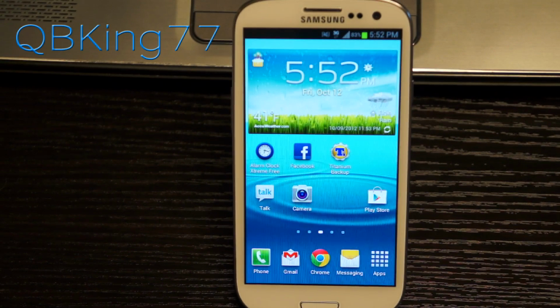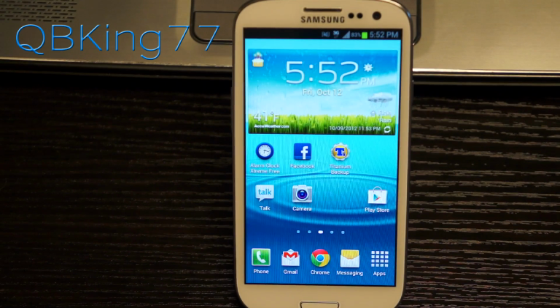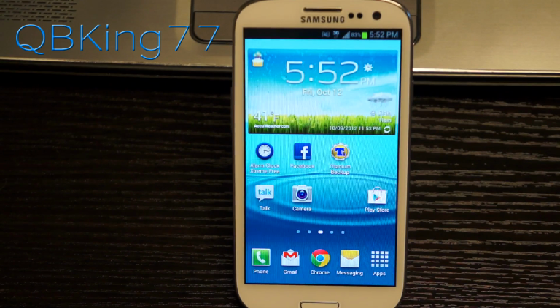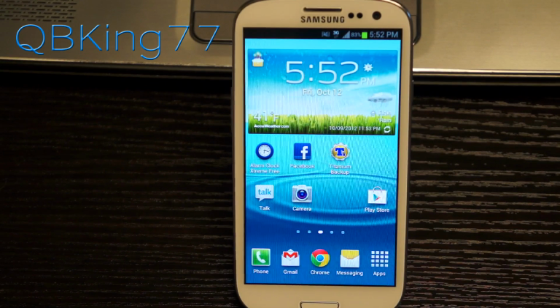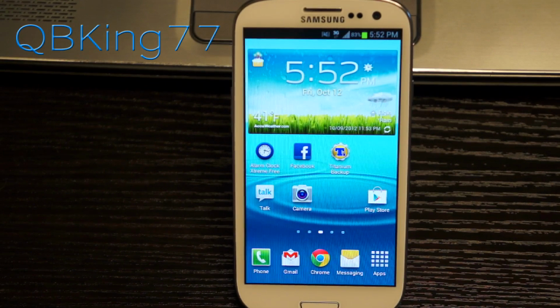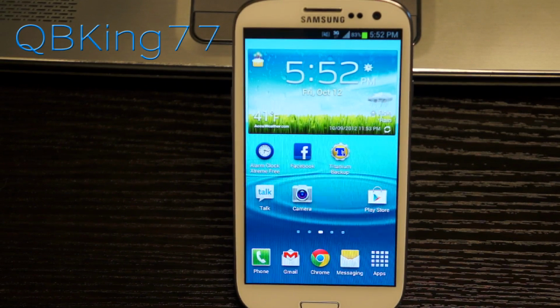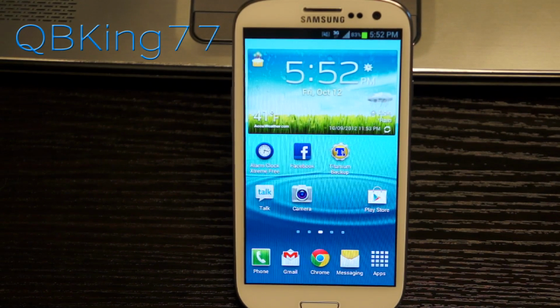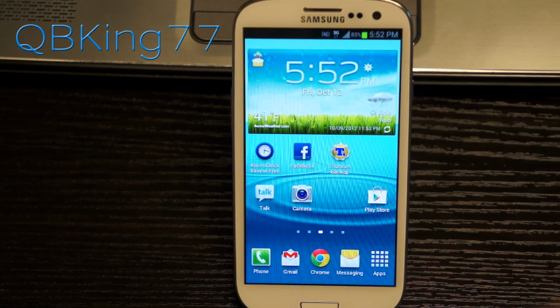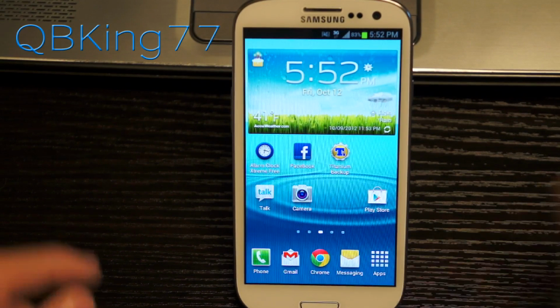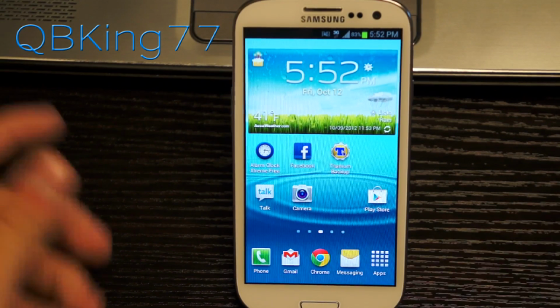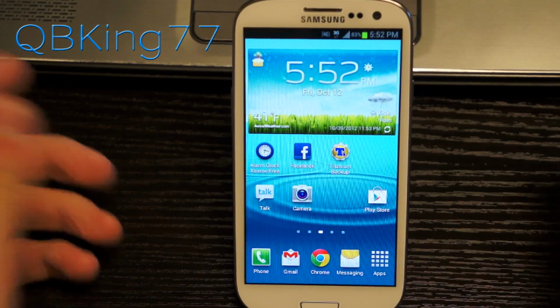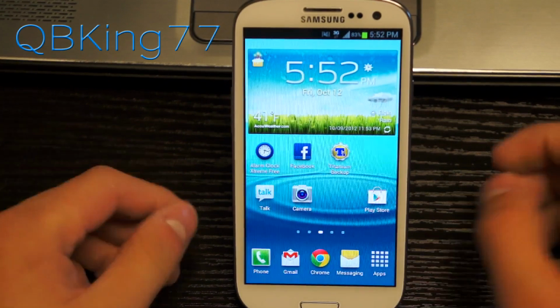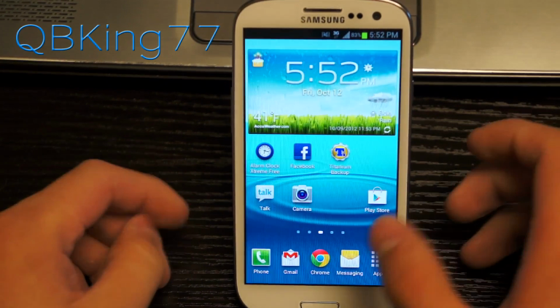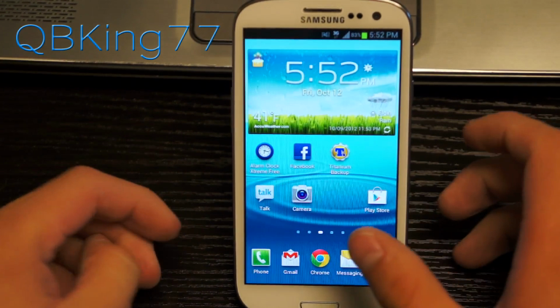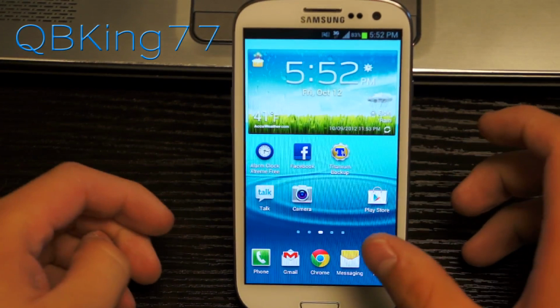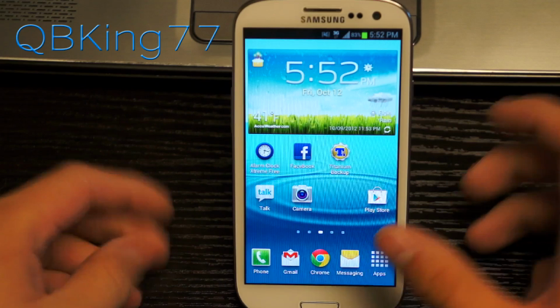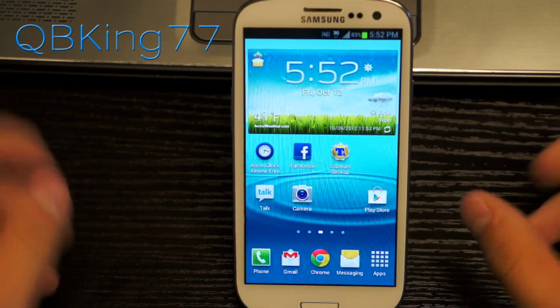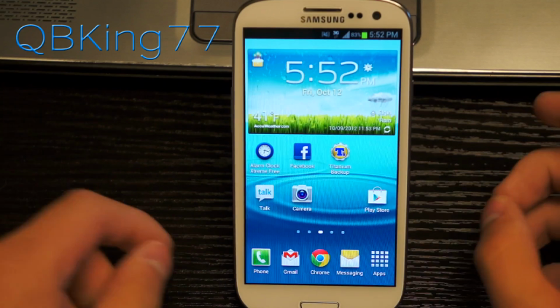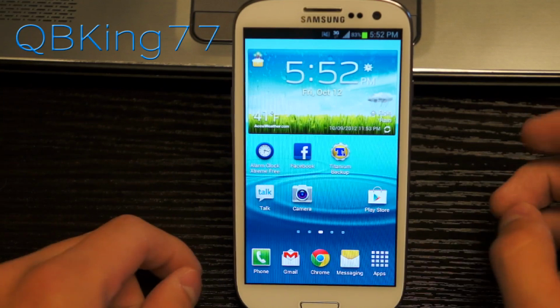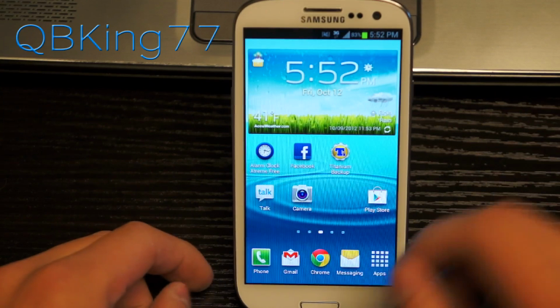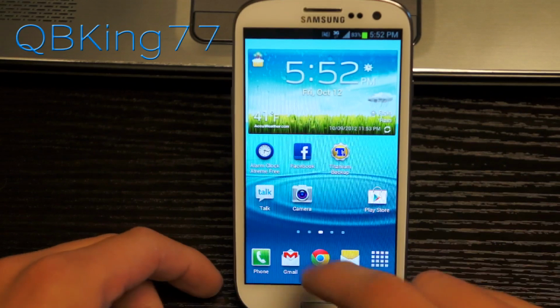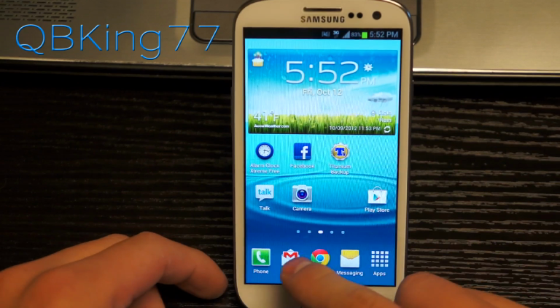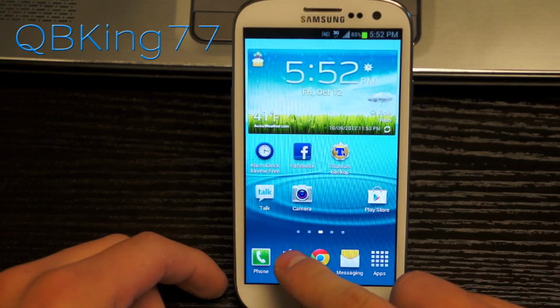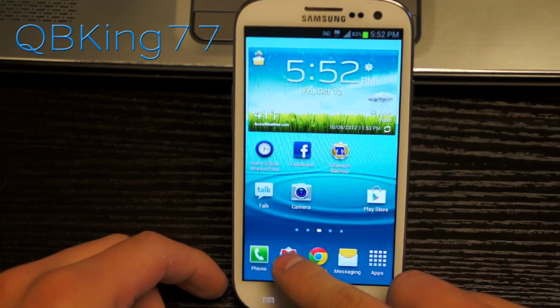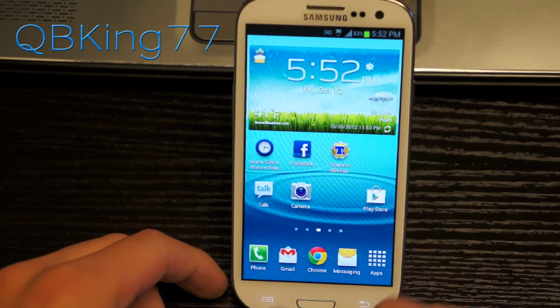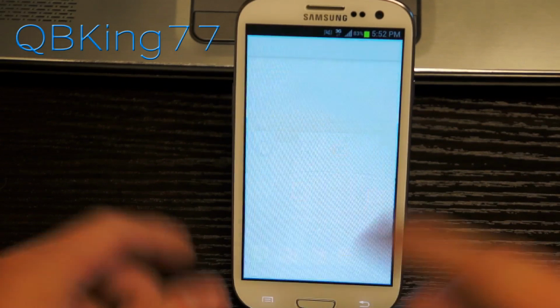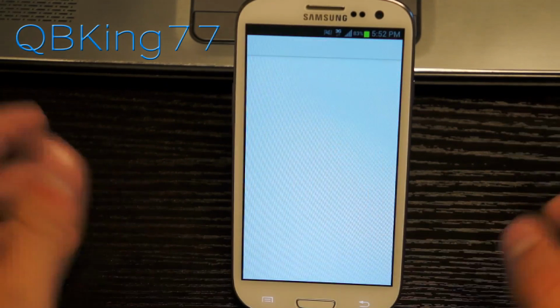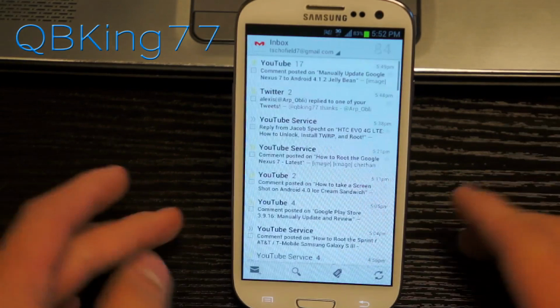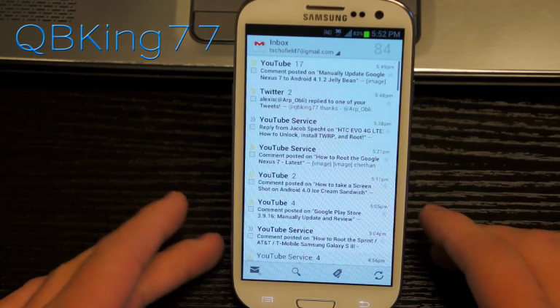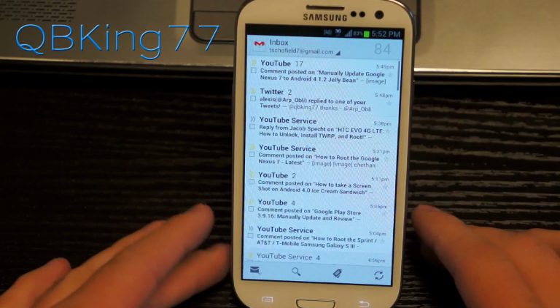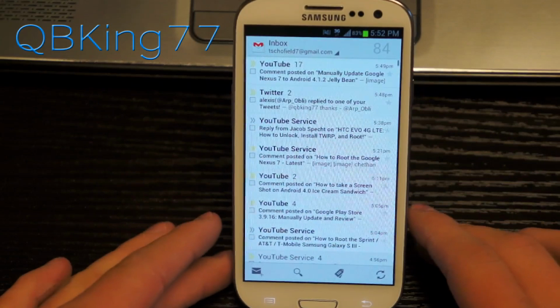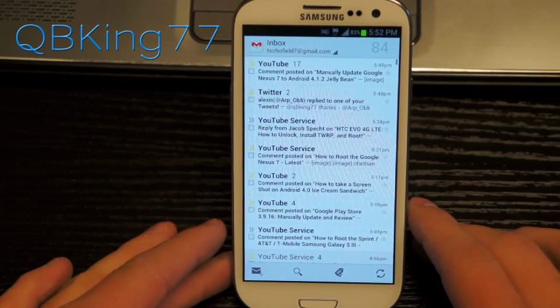Let's go ahead and go over some of the new features. I've installed it myself and been using it for a little while now. Right away I want to go over some of the major things.